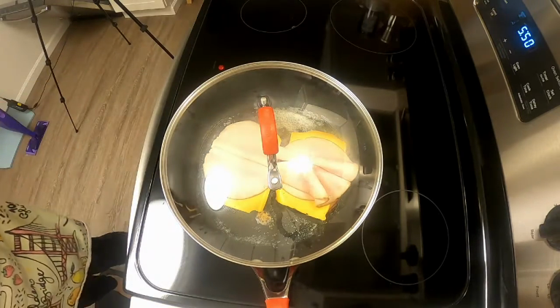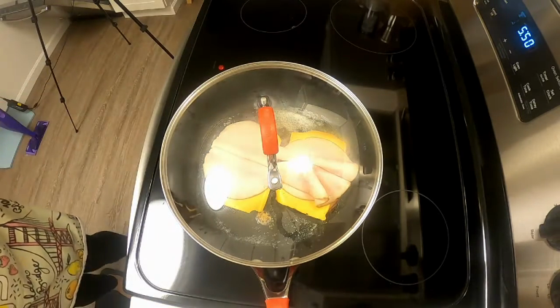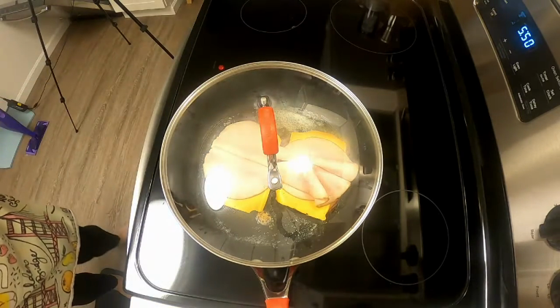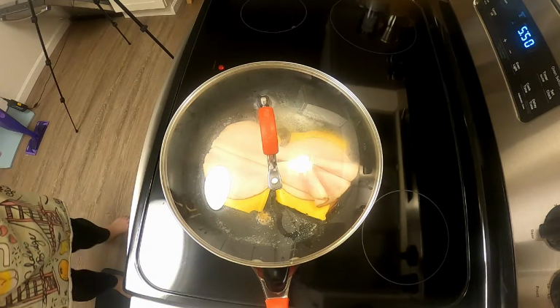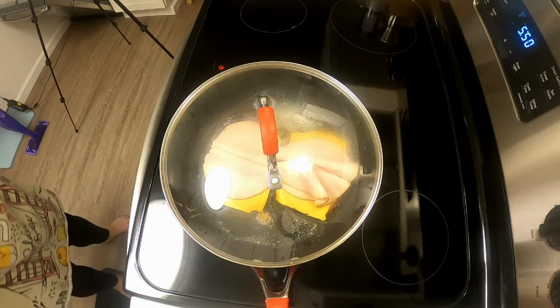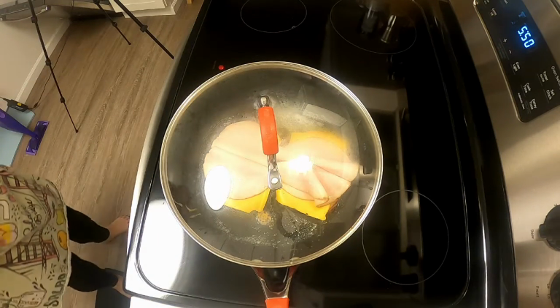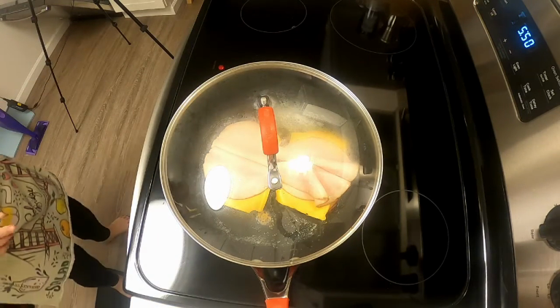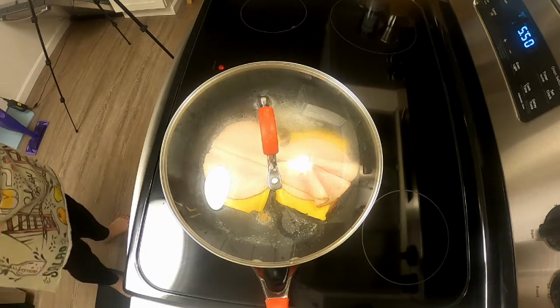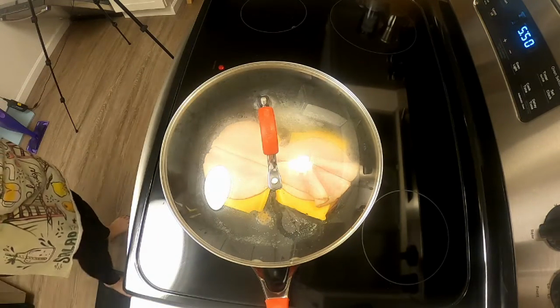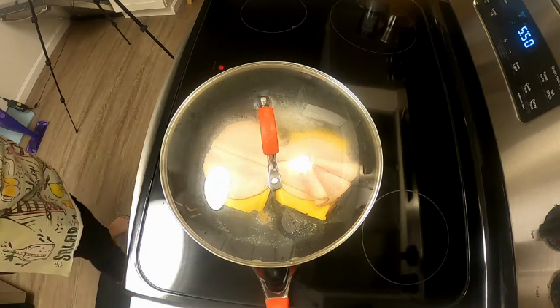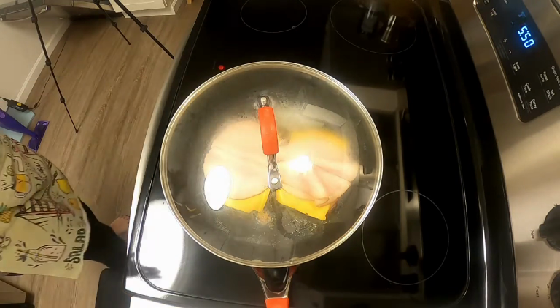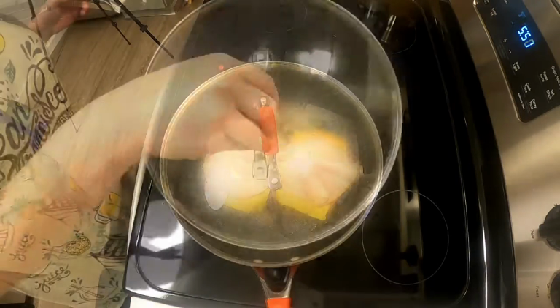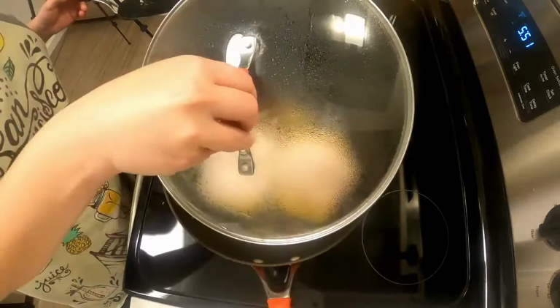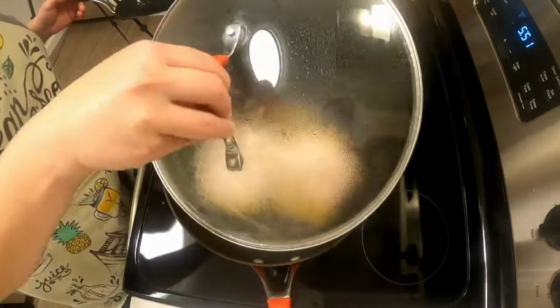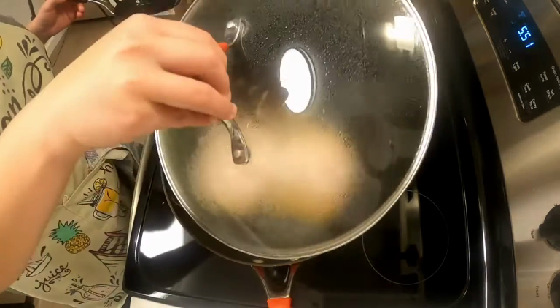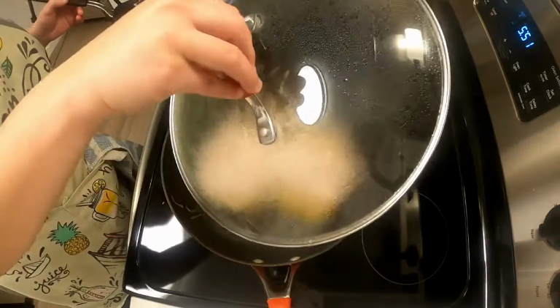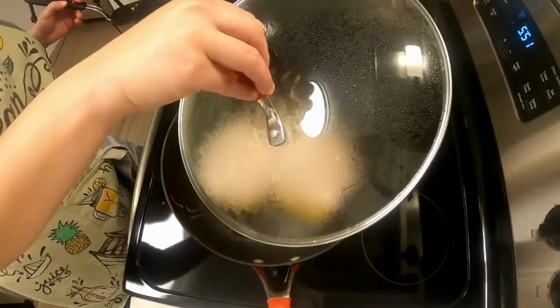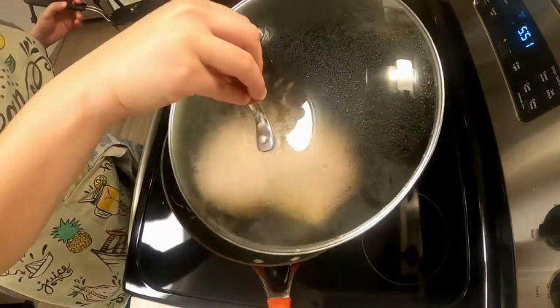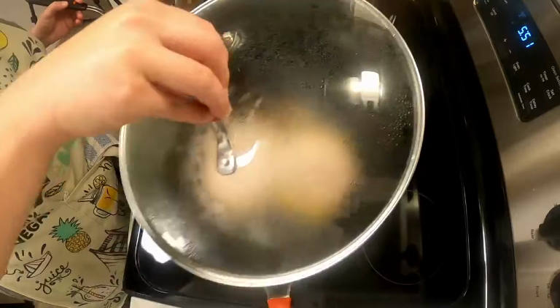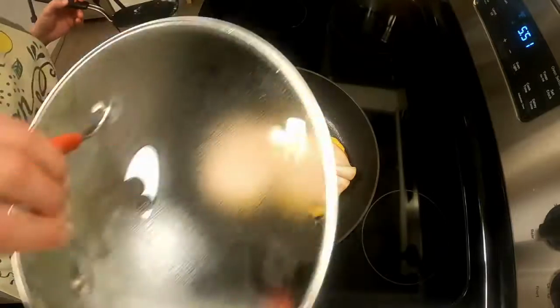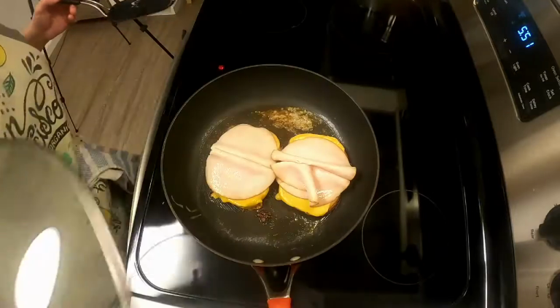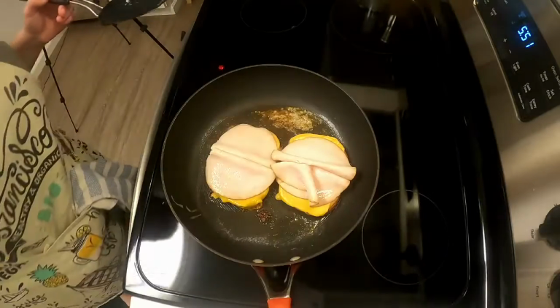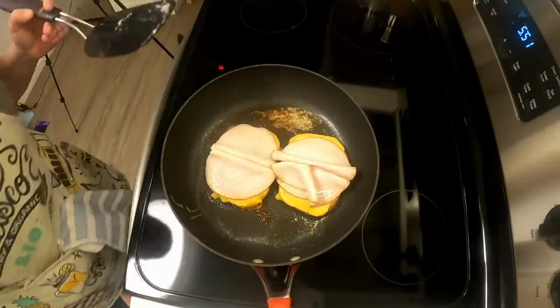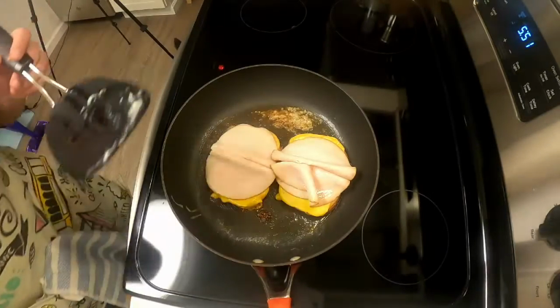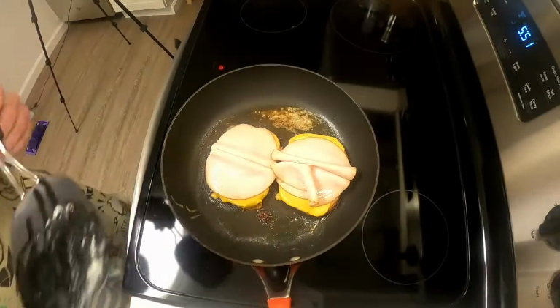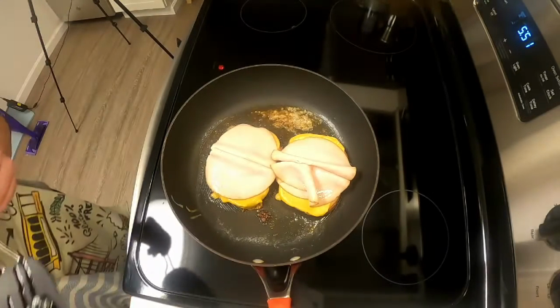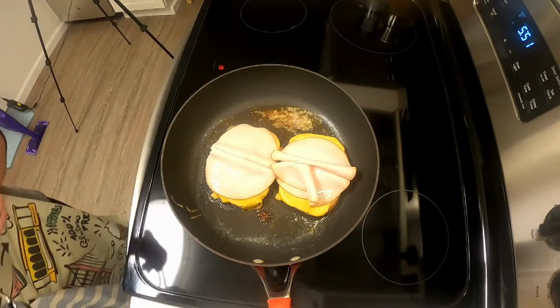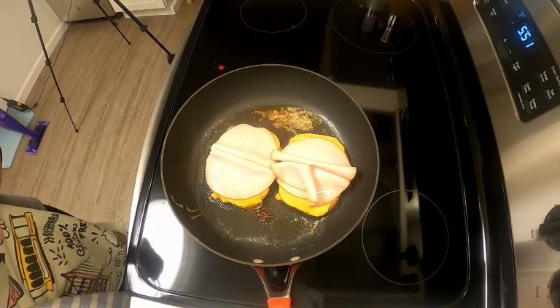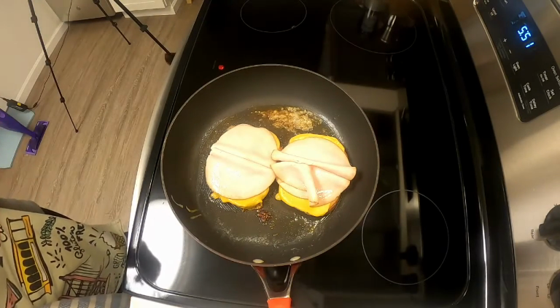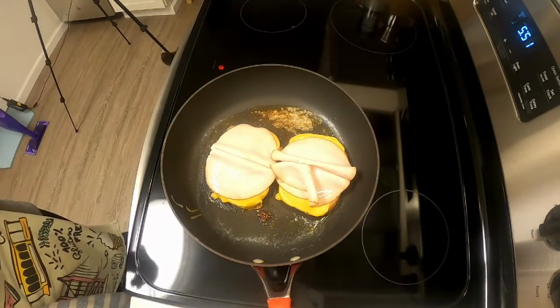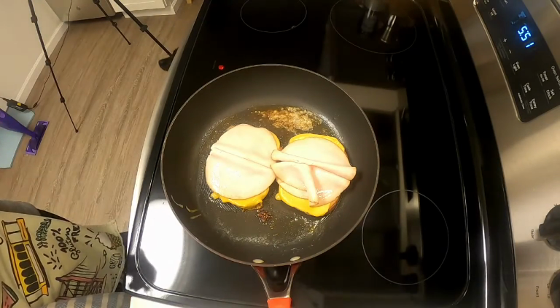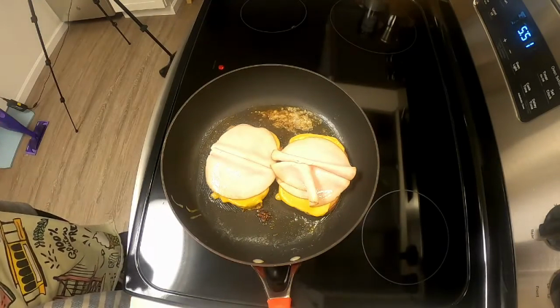Cover it with a lid and let it steam for maybe 30 seconds. The cheese will start to melt and the turkey will cook through, but you don't want to overcook the egg so you've got to keep an eye on it.